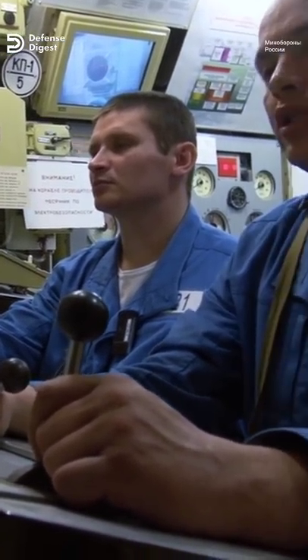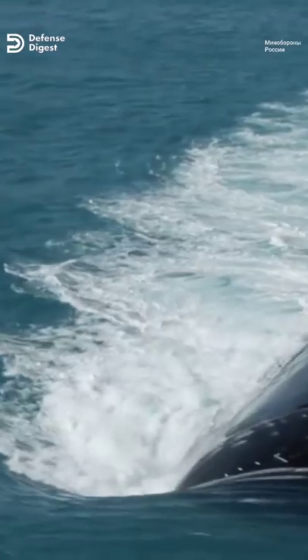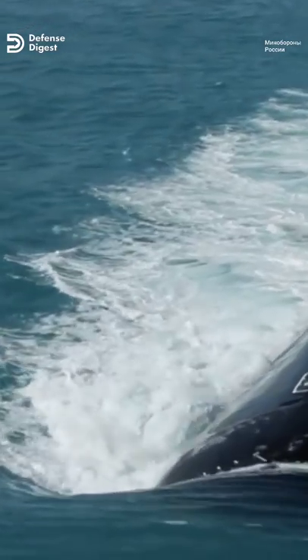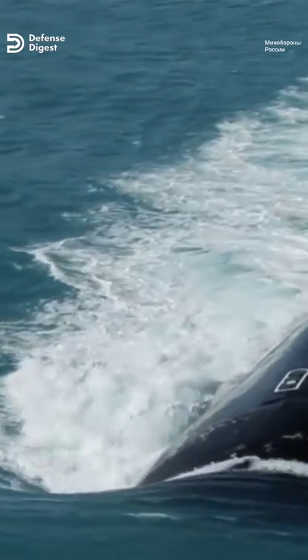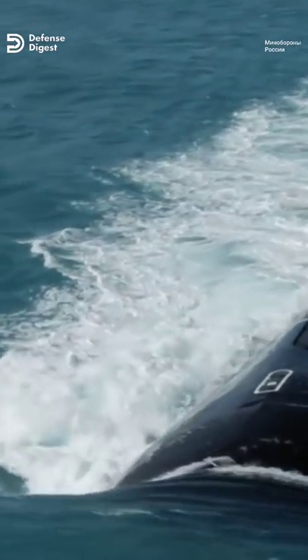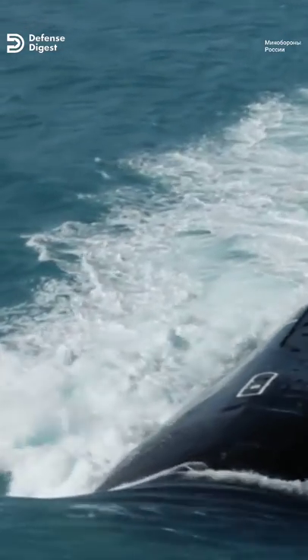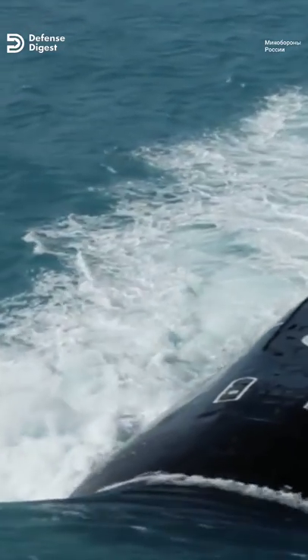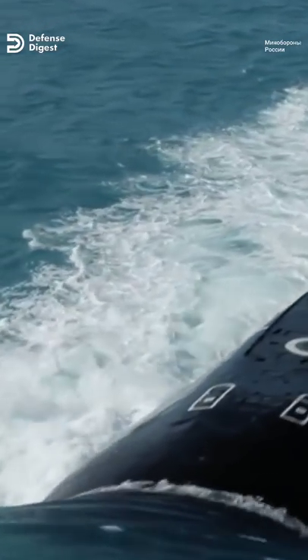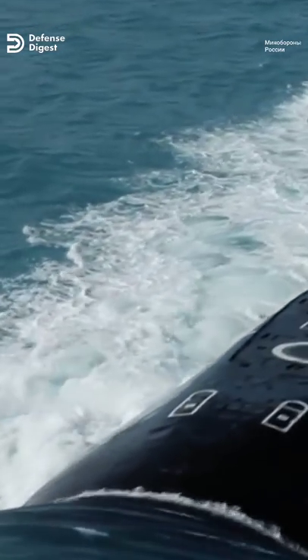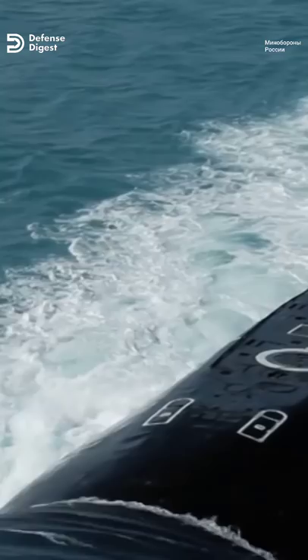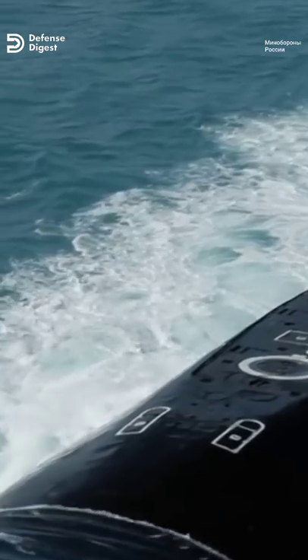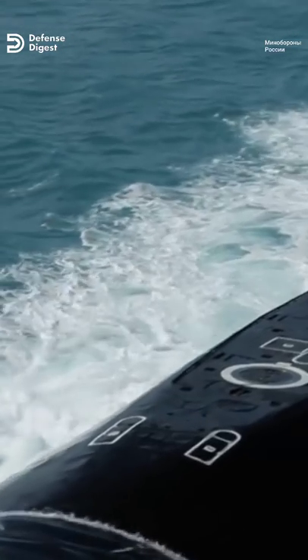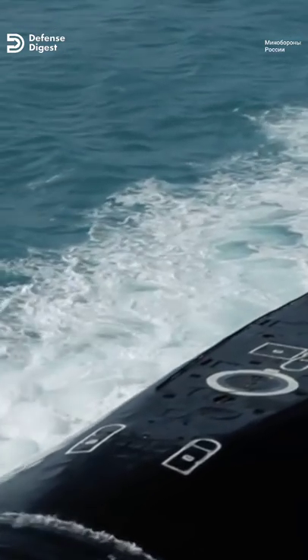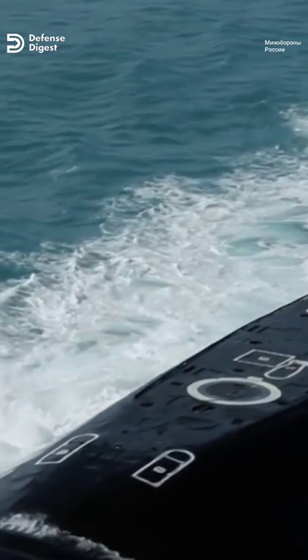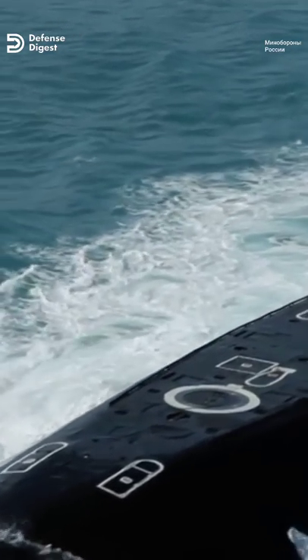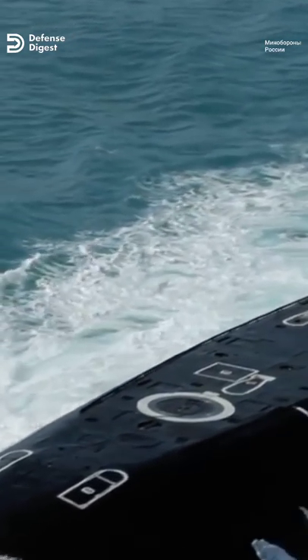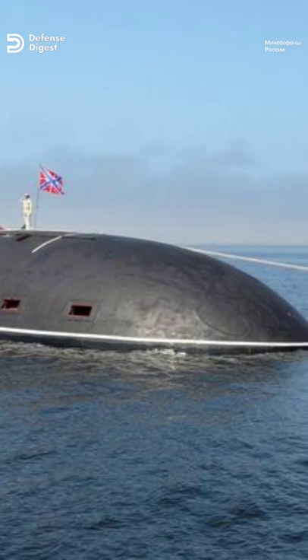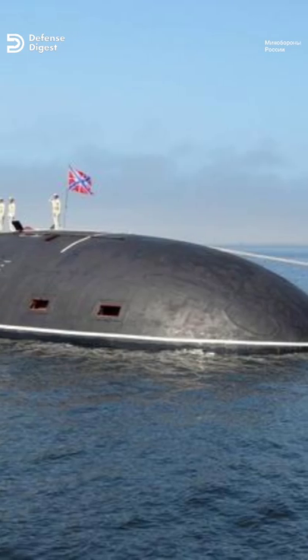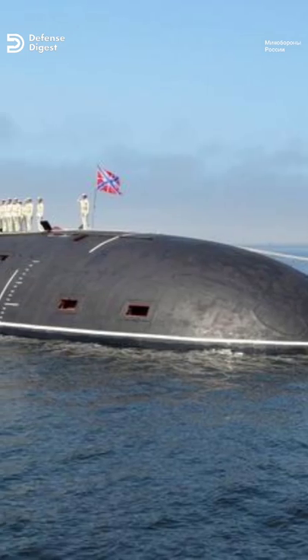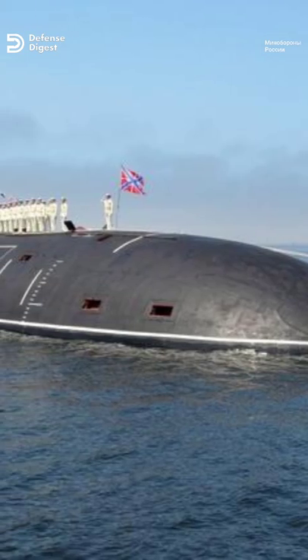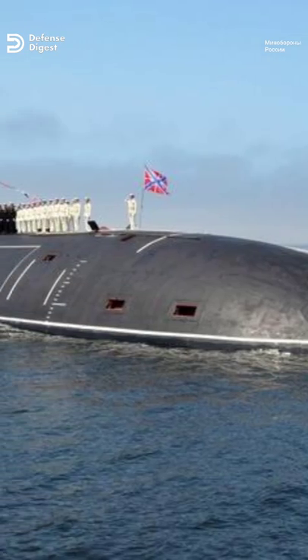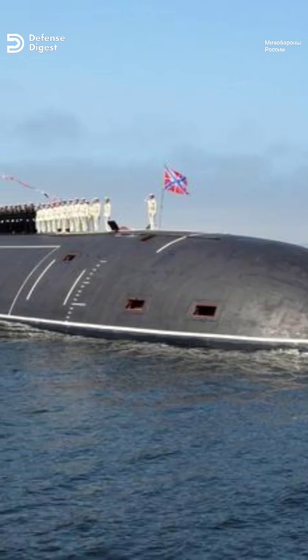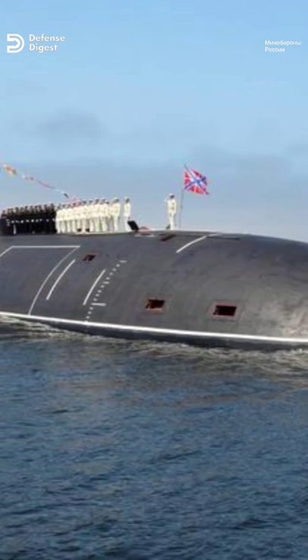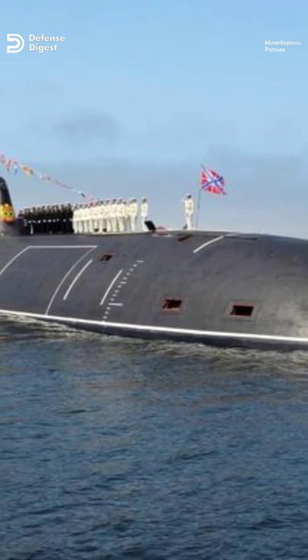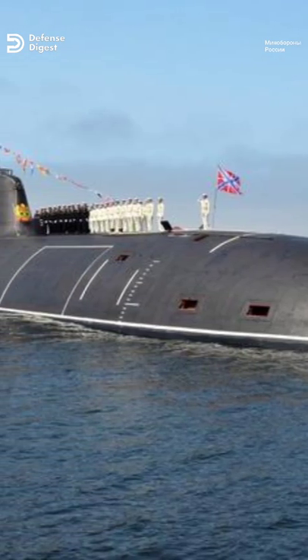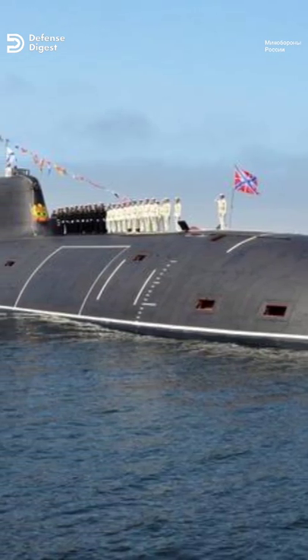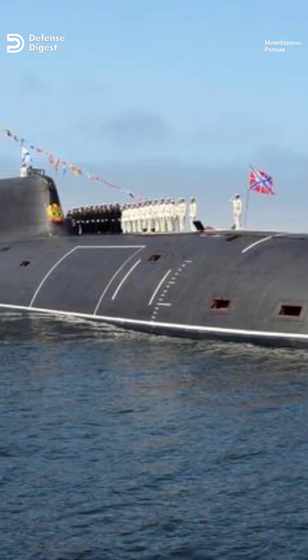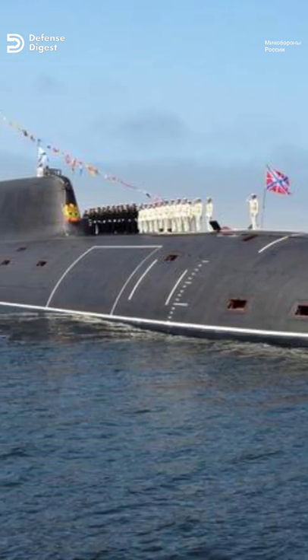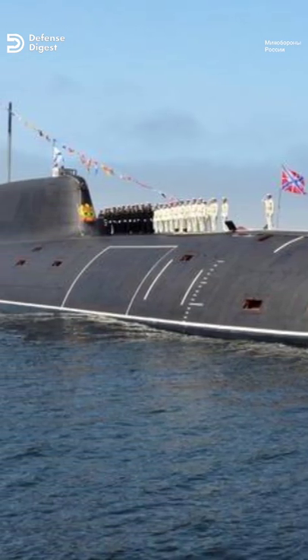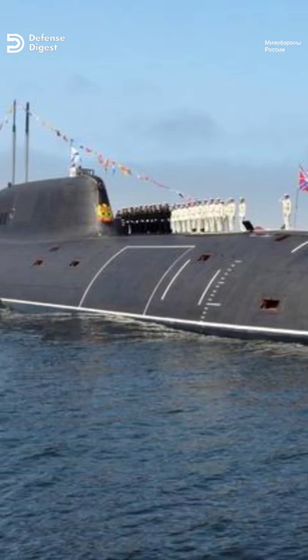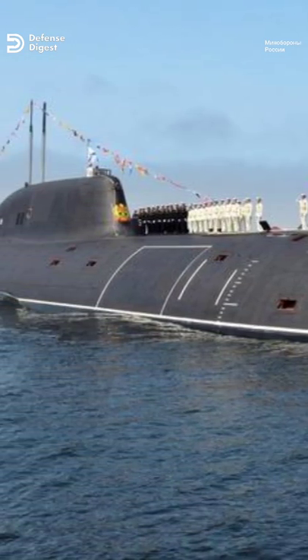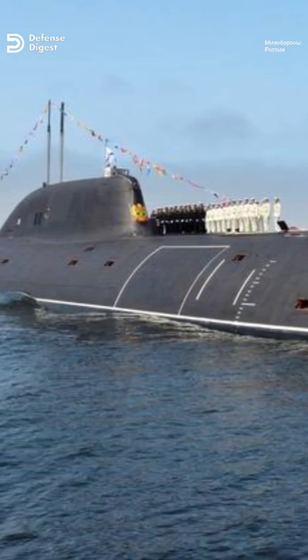In total, seven Alpha class submarines were built and they were in service from 1971 through 1996.